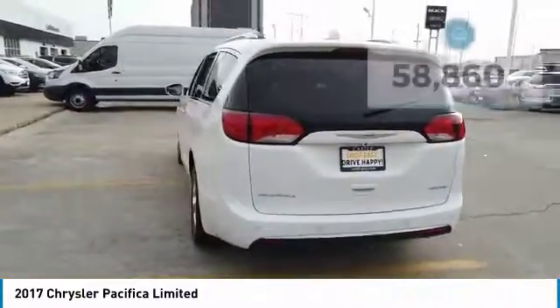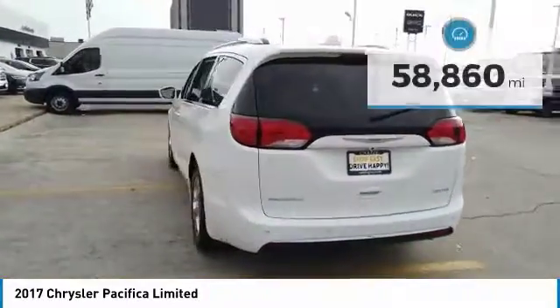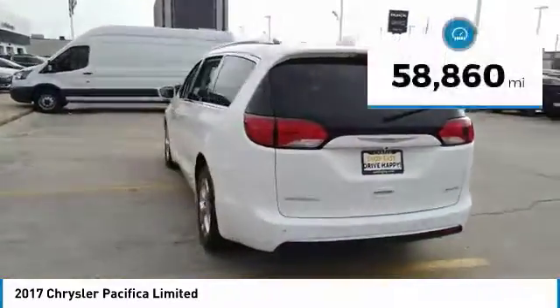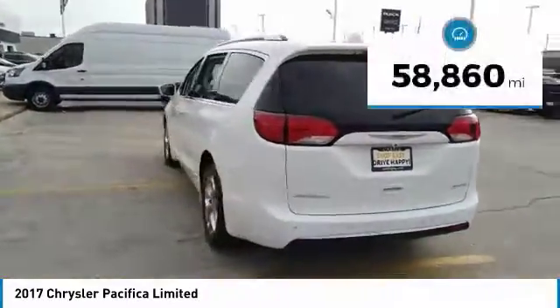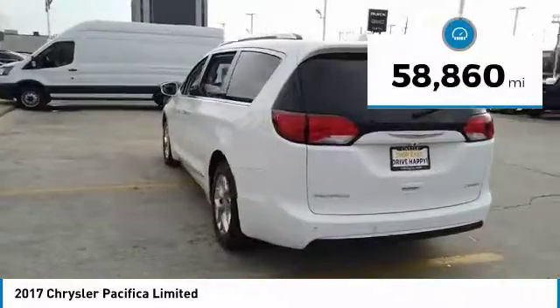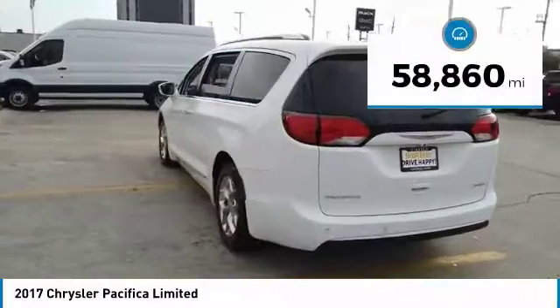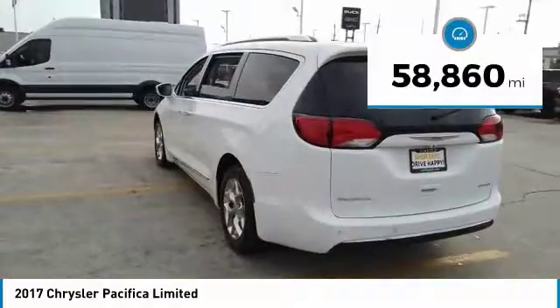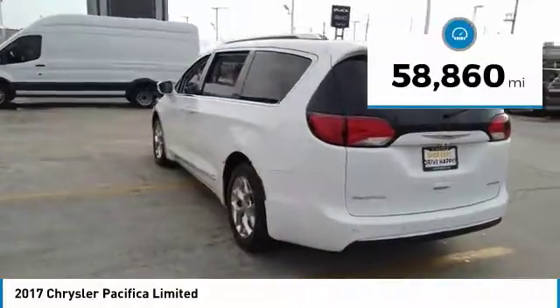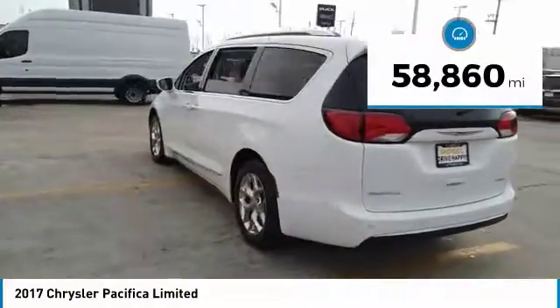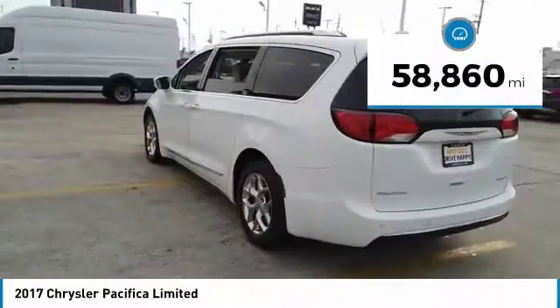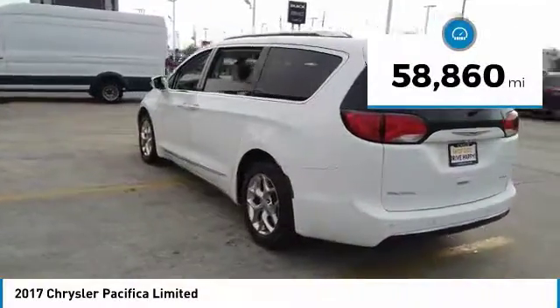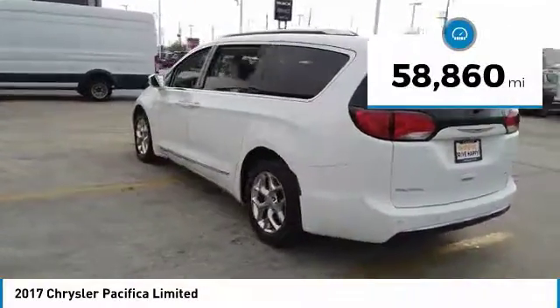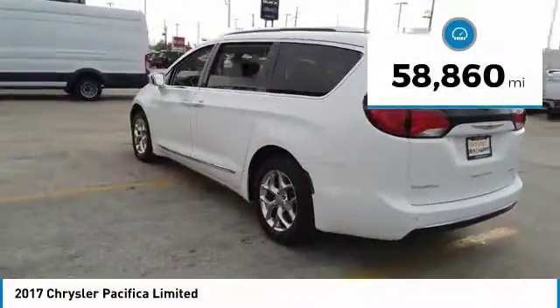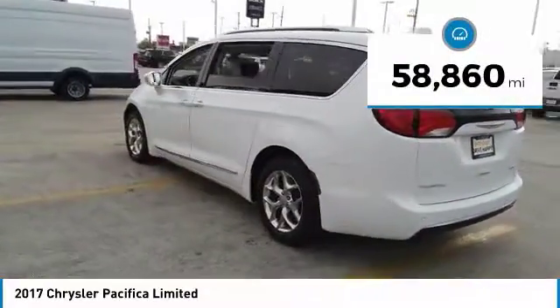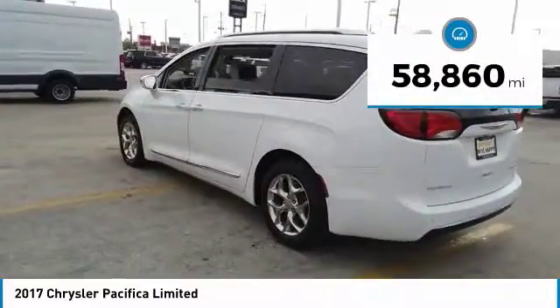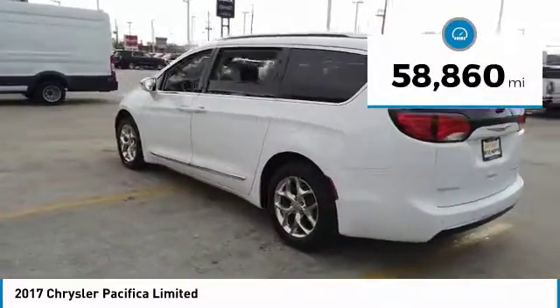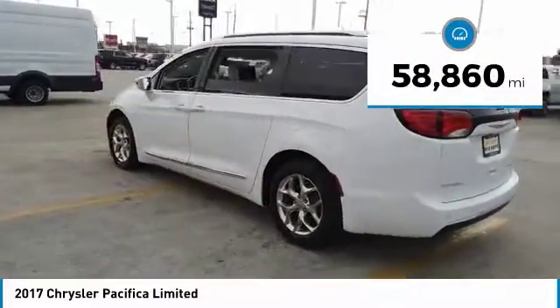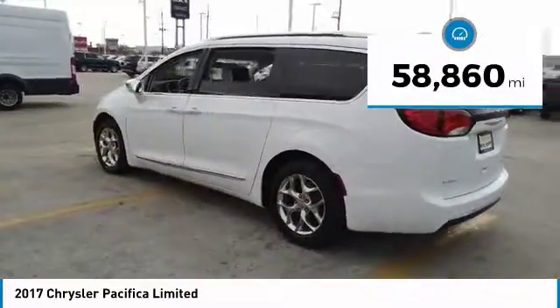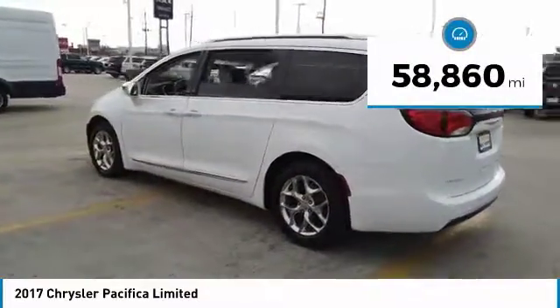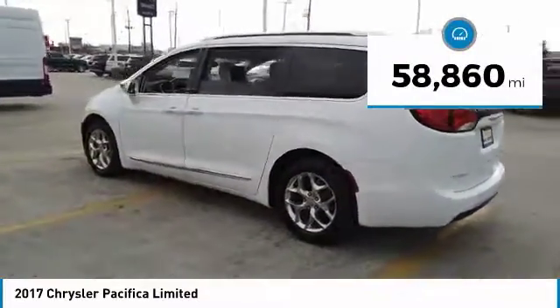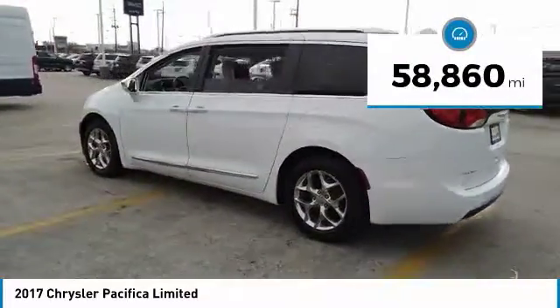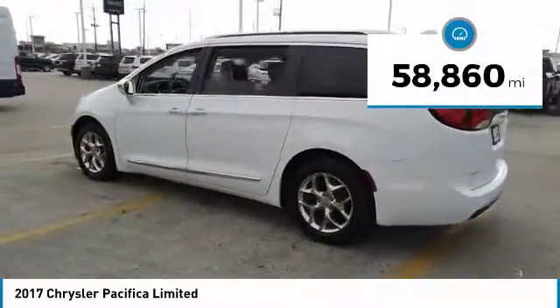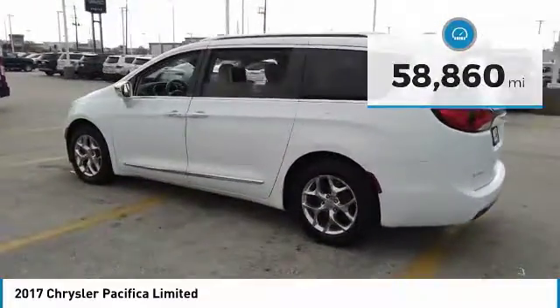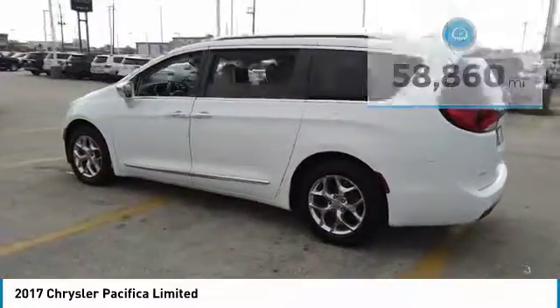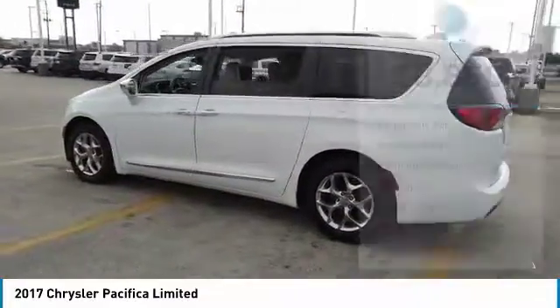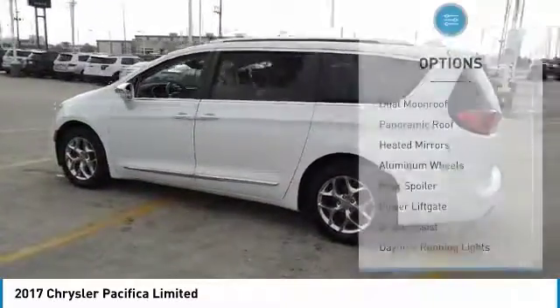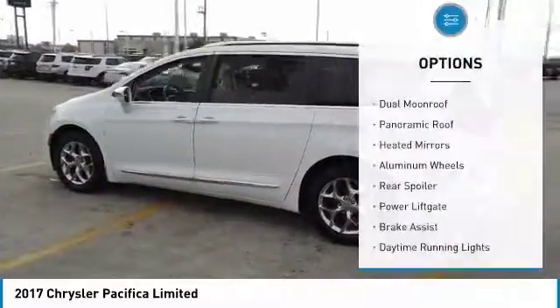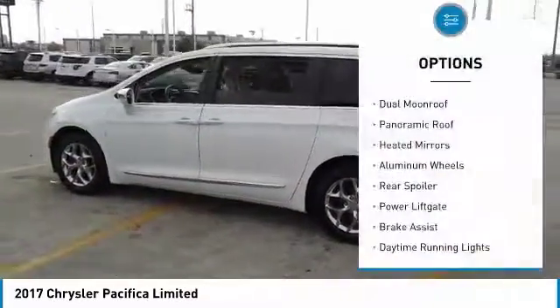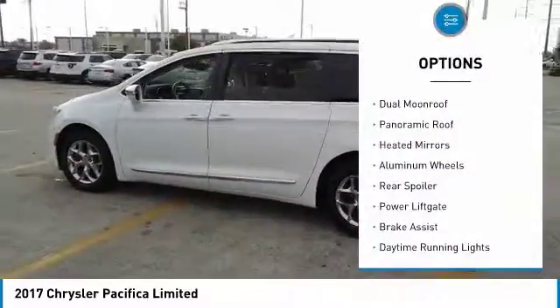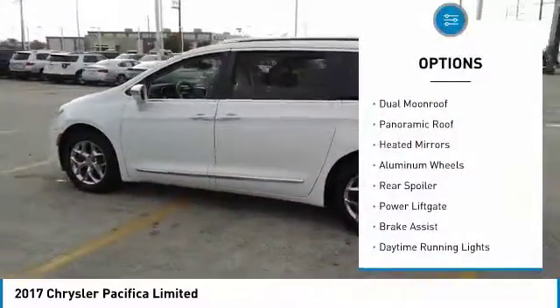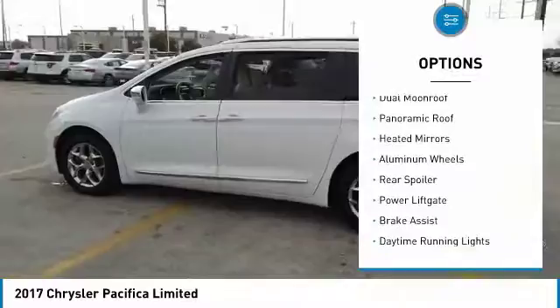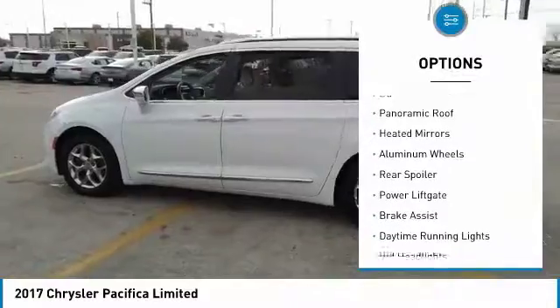This vehicle has less than 60,000 miles. Here are some of this vehicle's great options: dual moonroof,